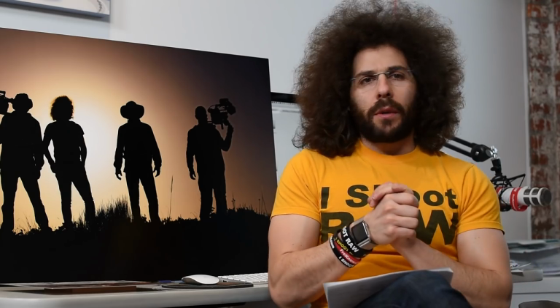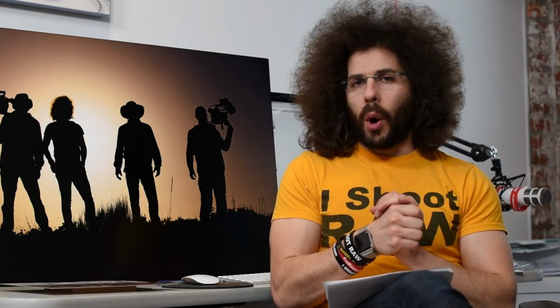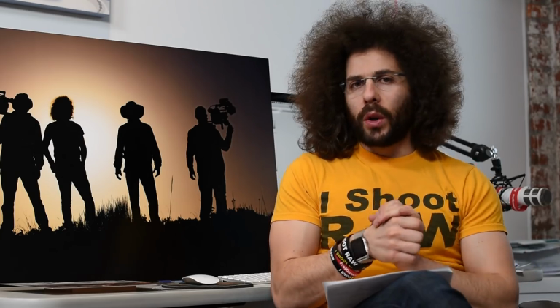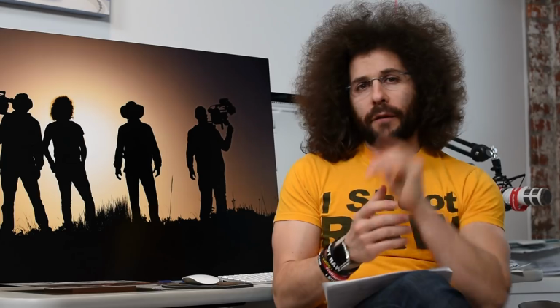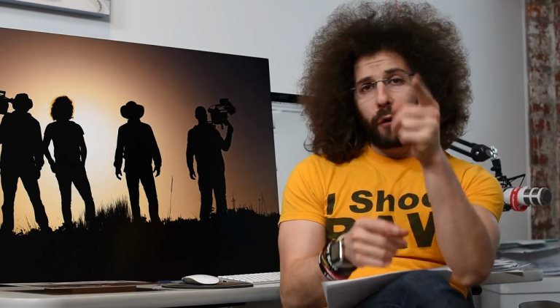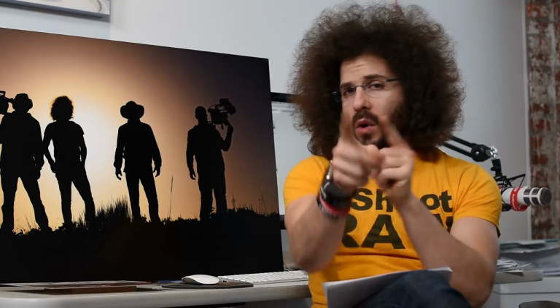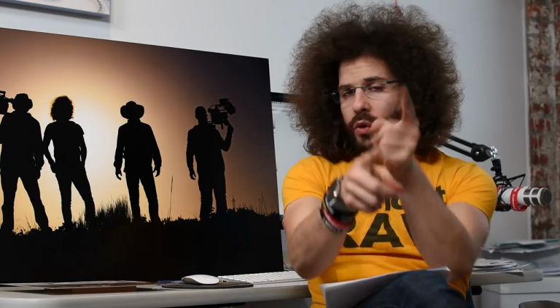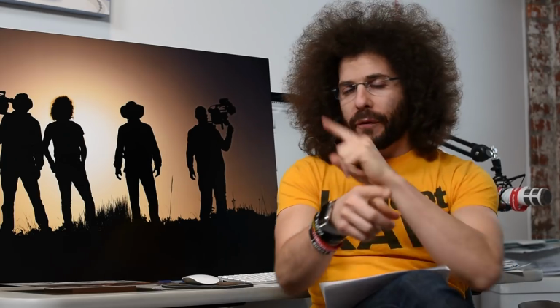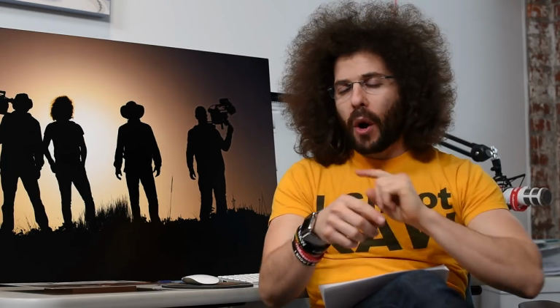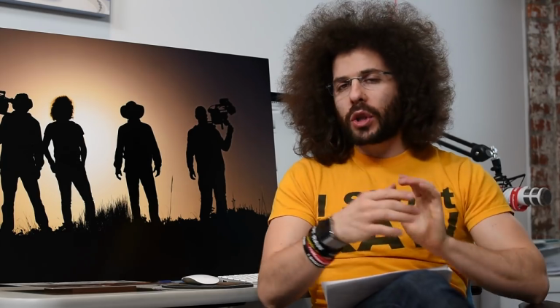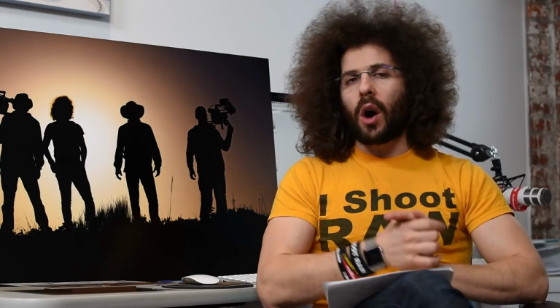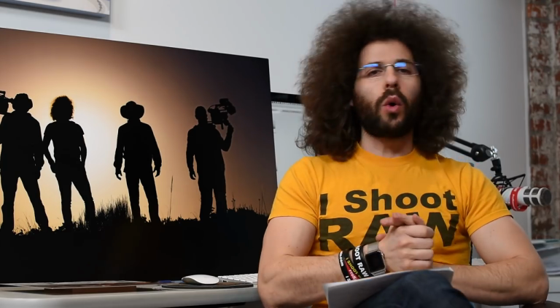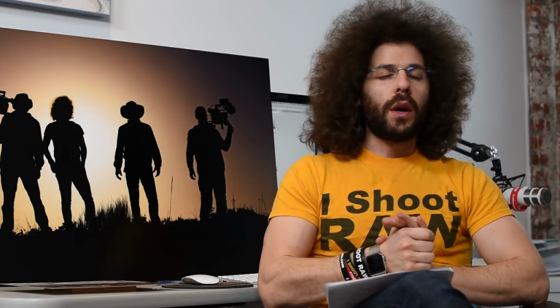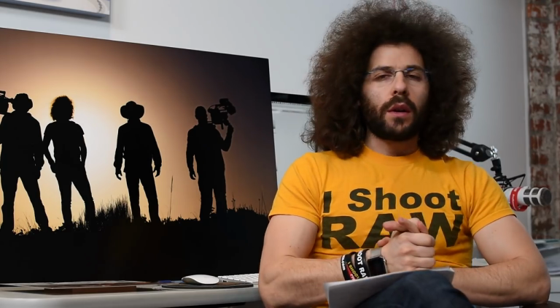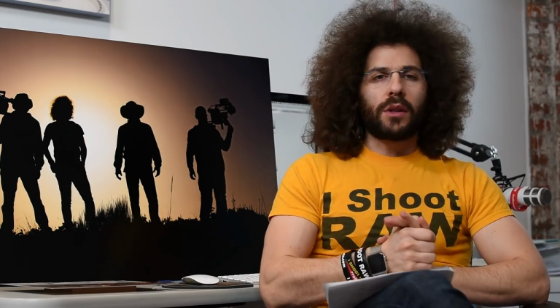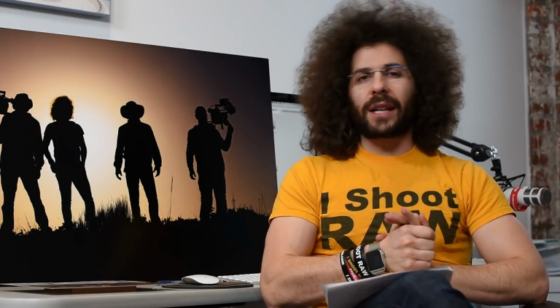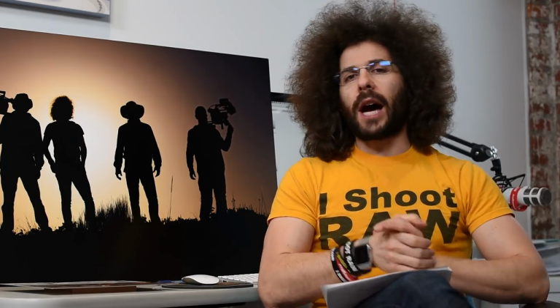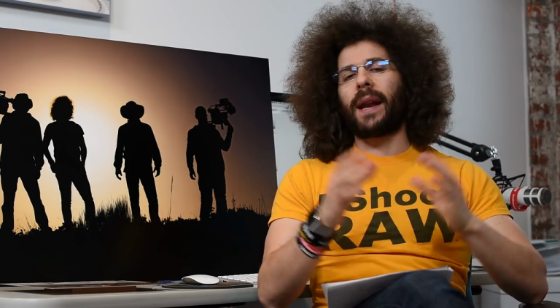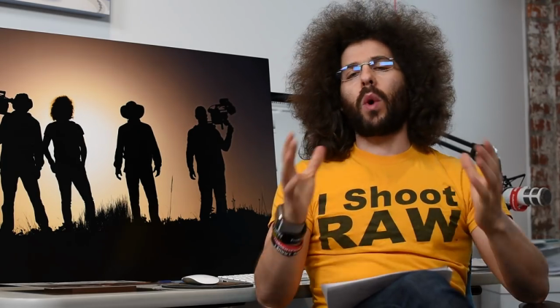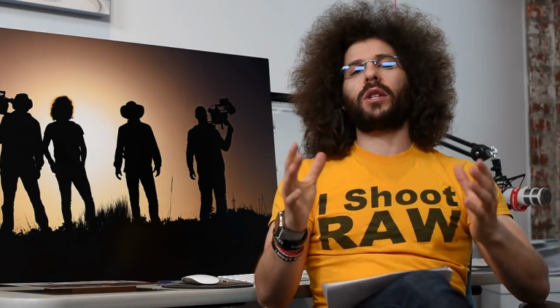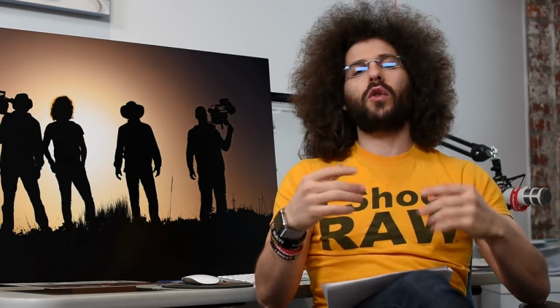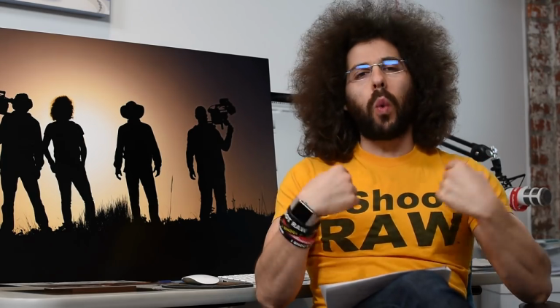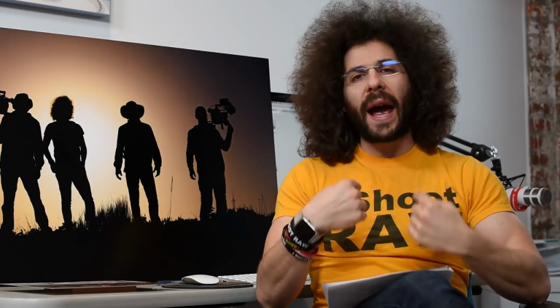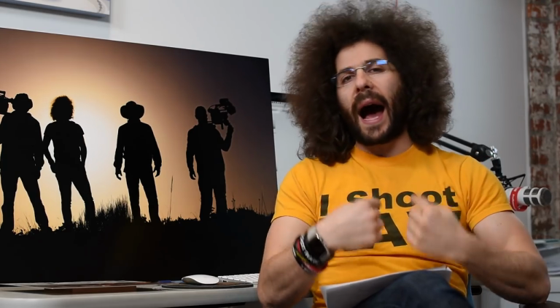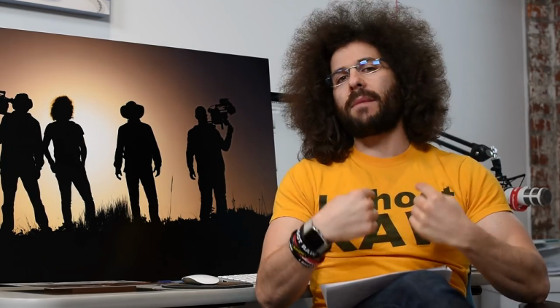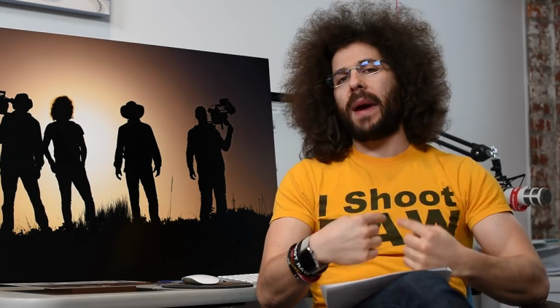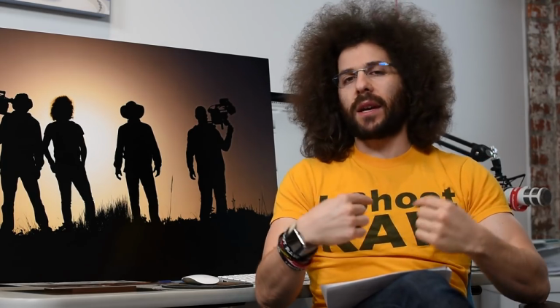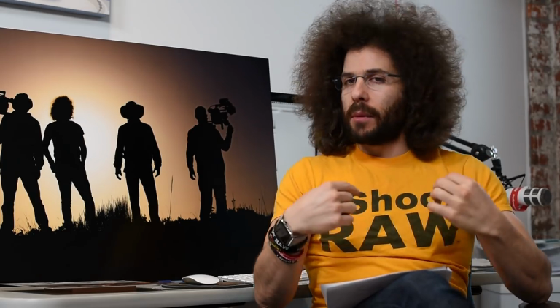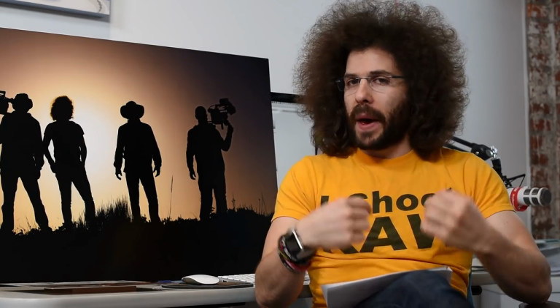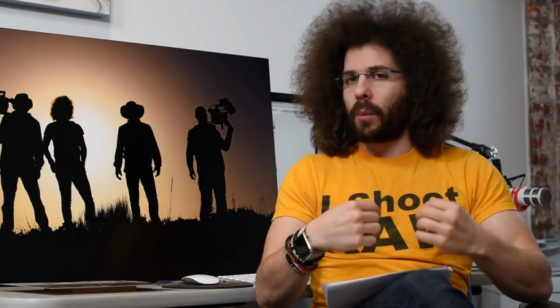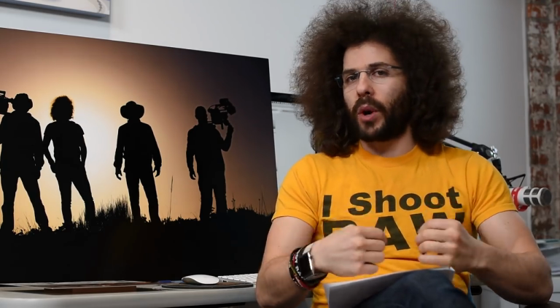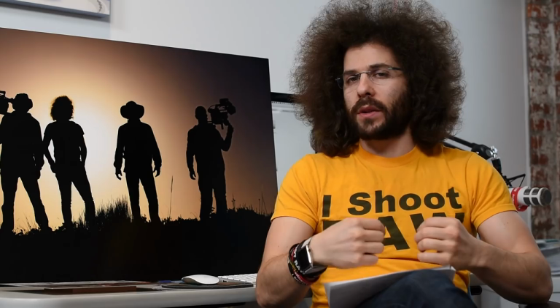Jared Polin, froknowsphoto.com, and I want to tell you why I make metal prints.